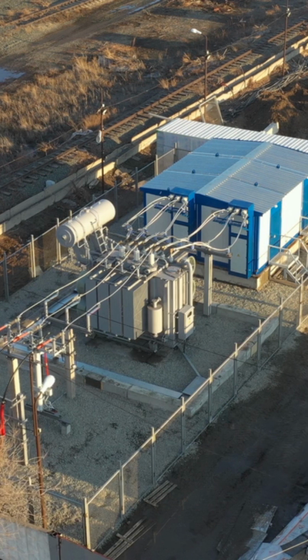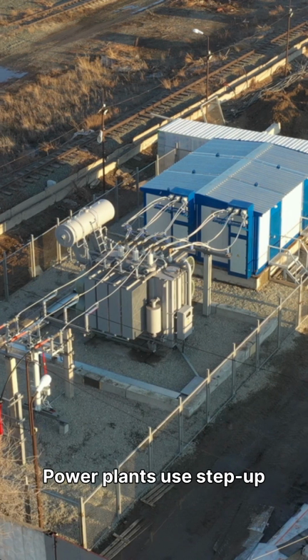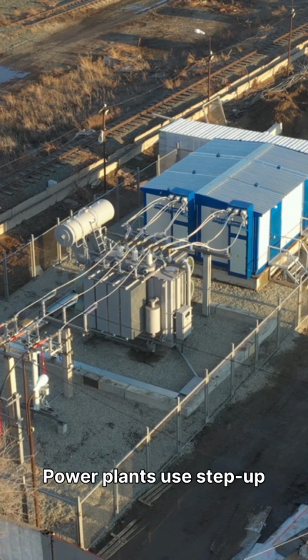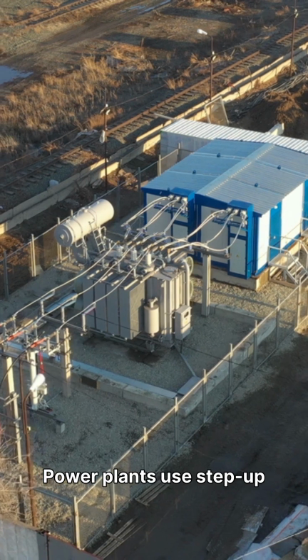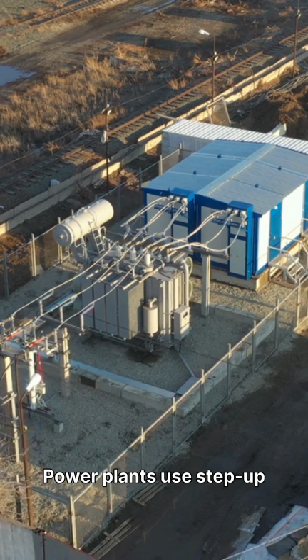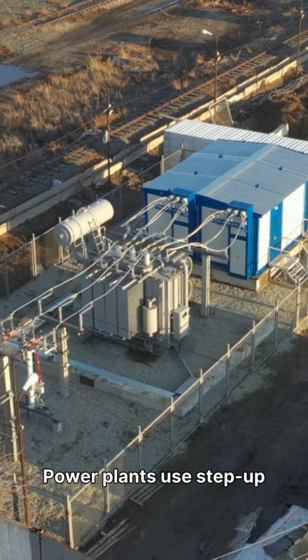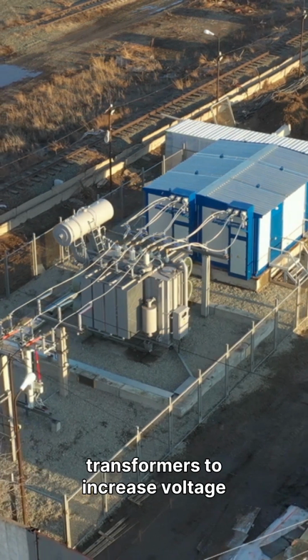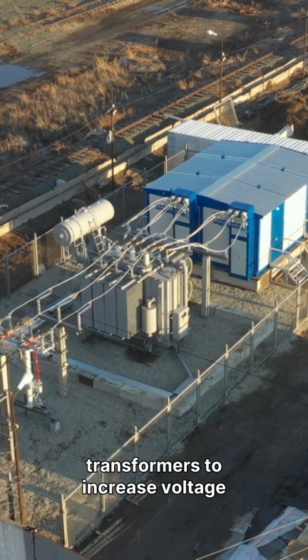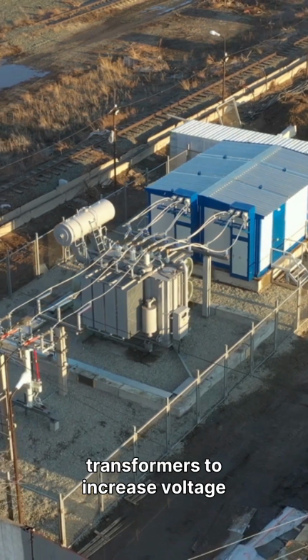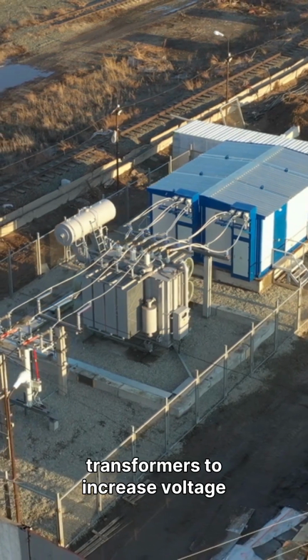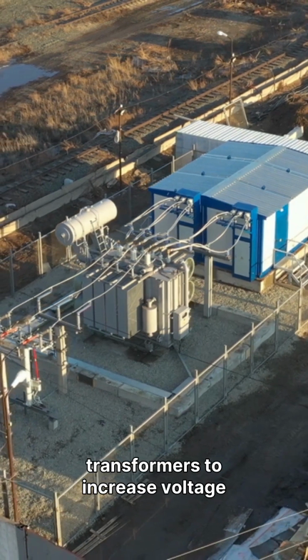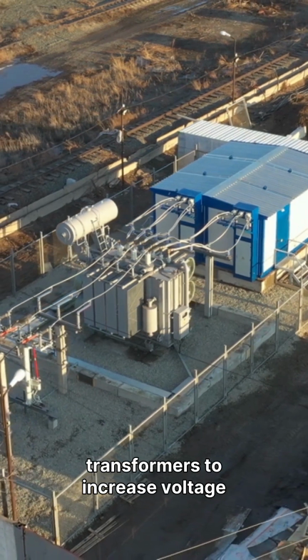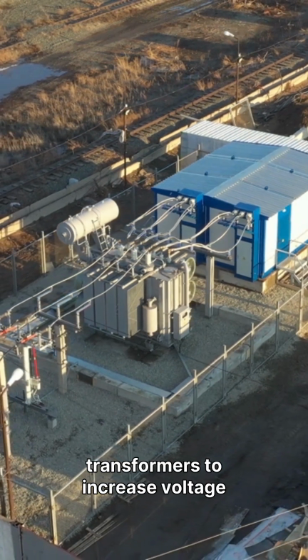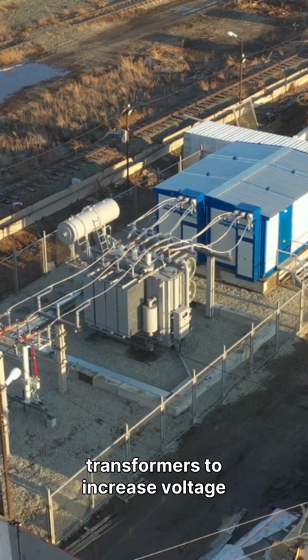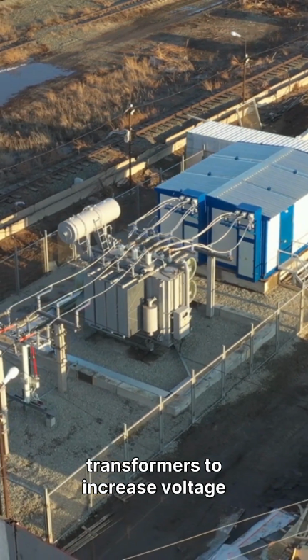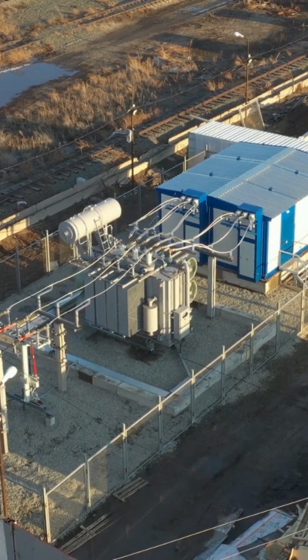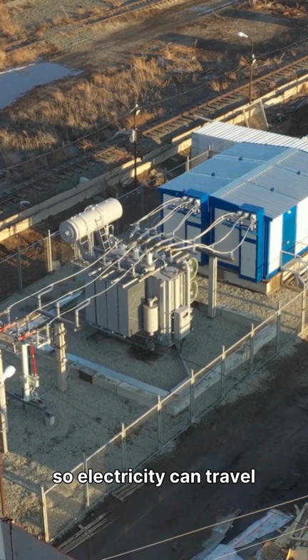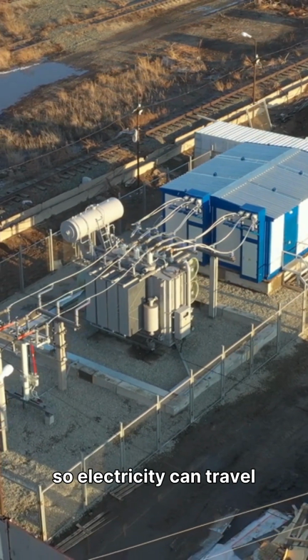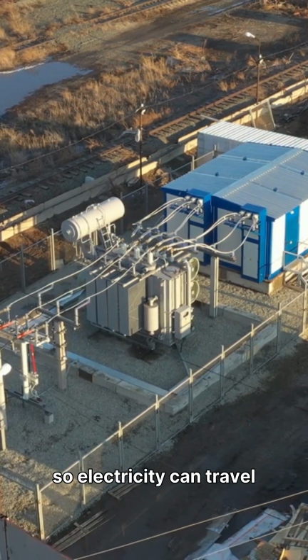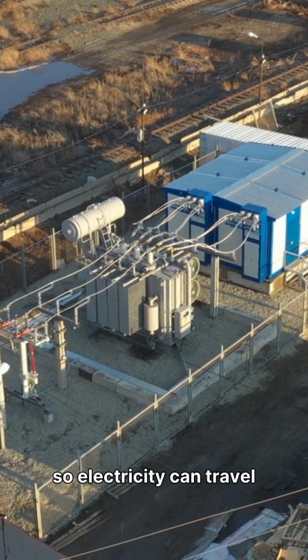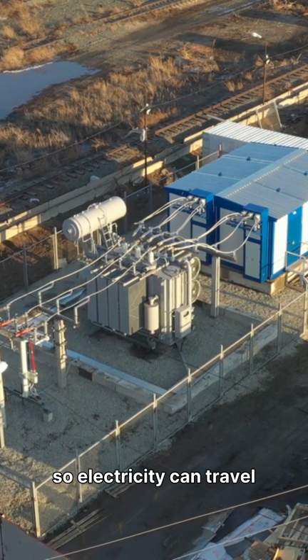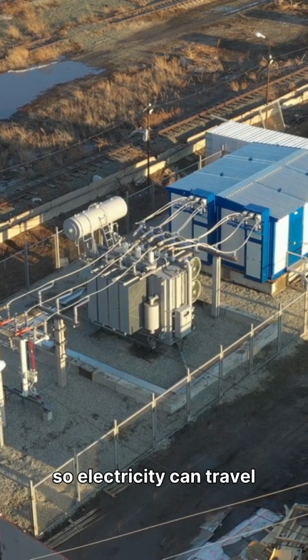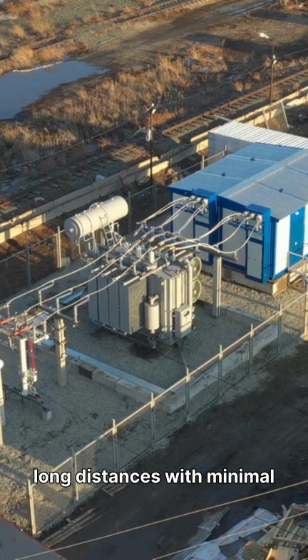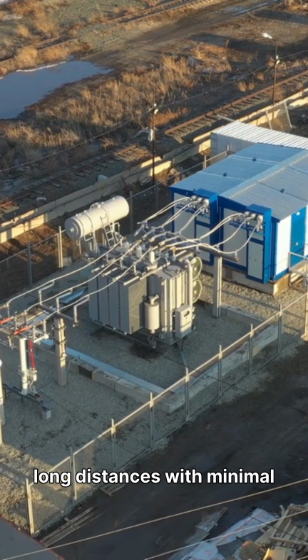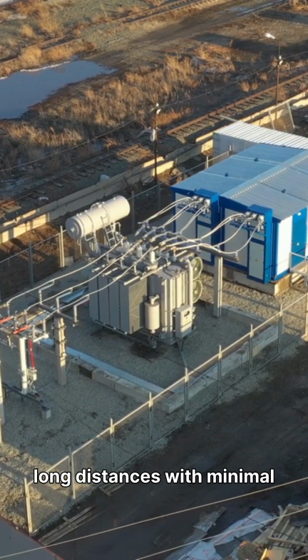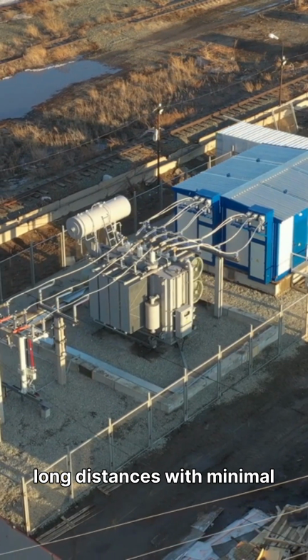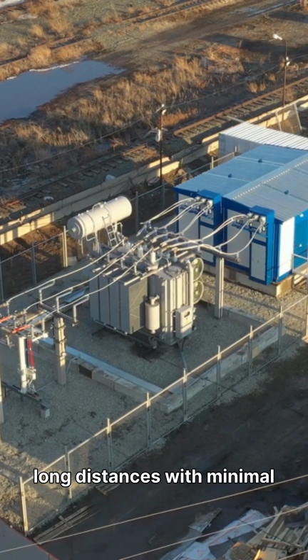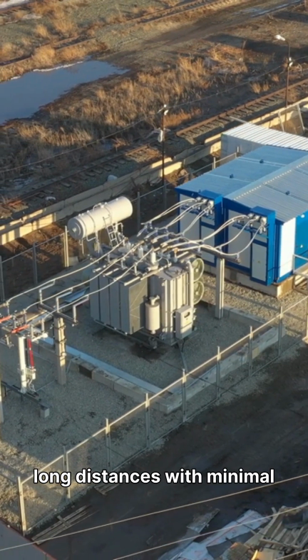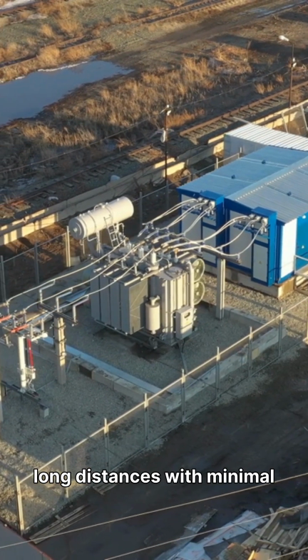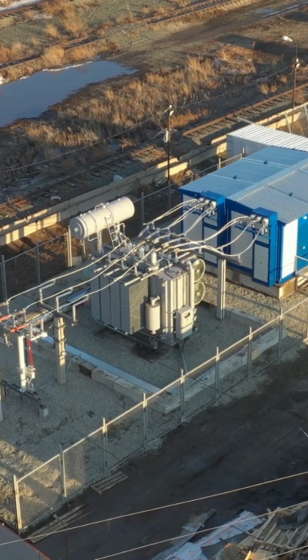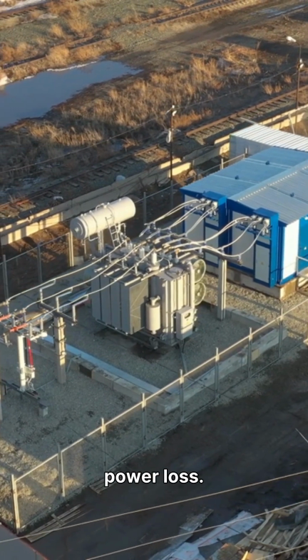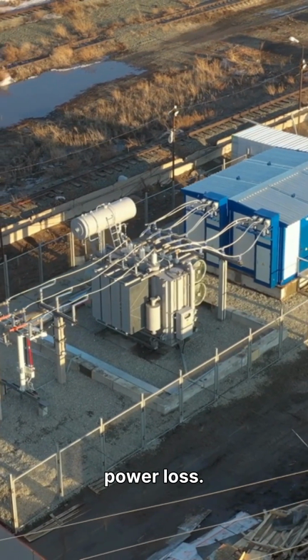Power plants use step-up transformers to increase voltage, so electricity can travel long distances with minimal power loss.